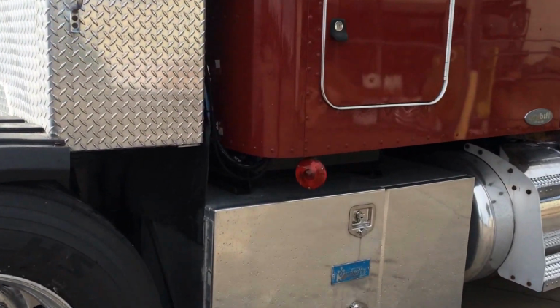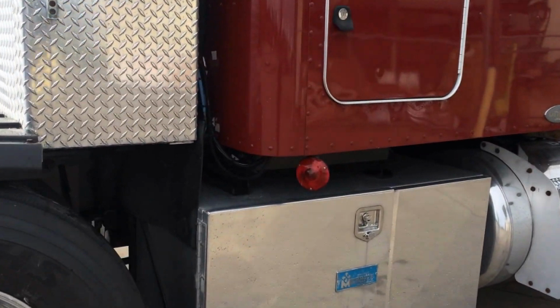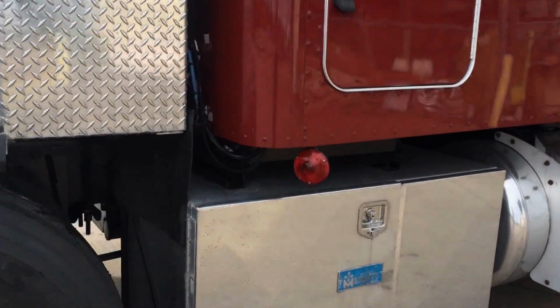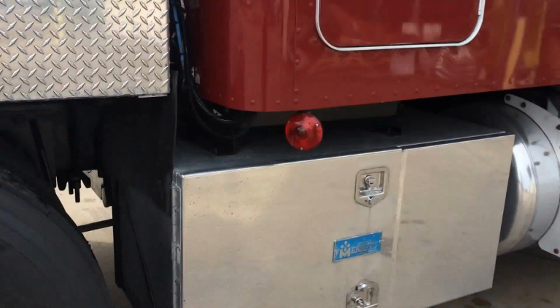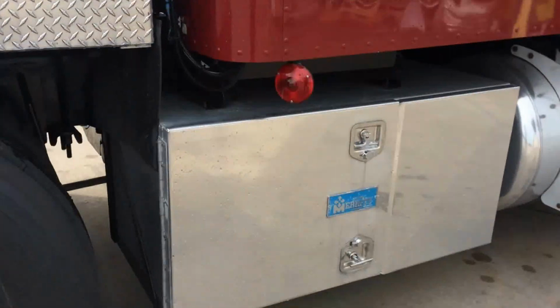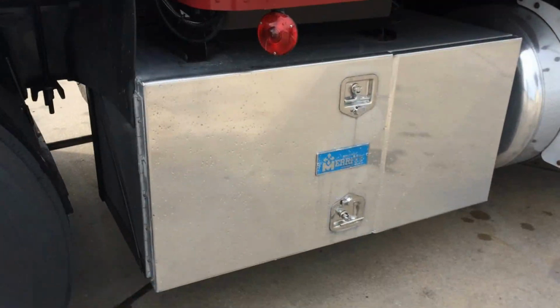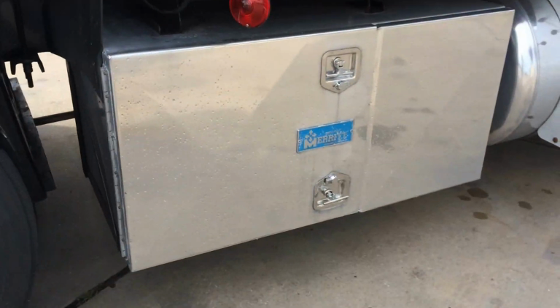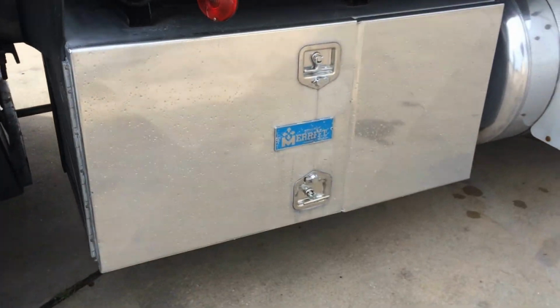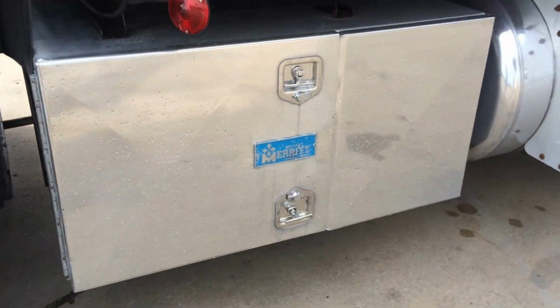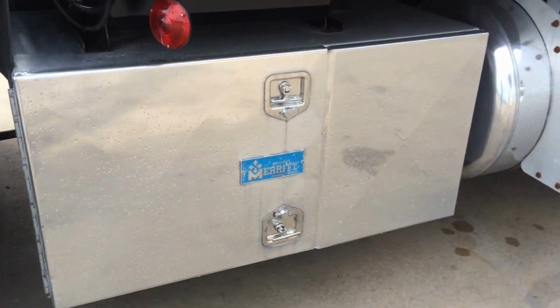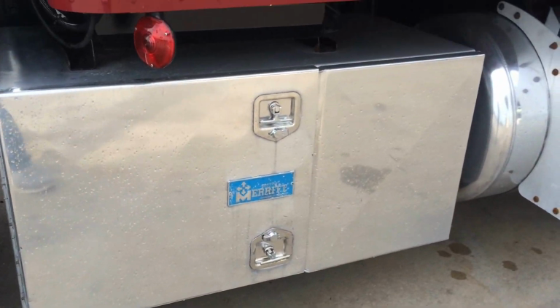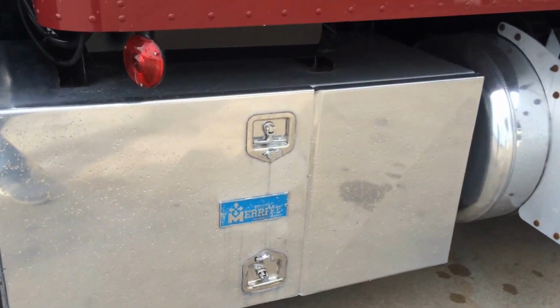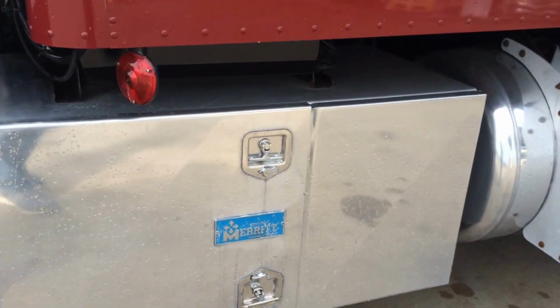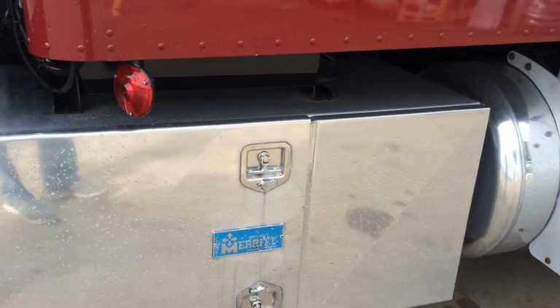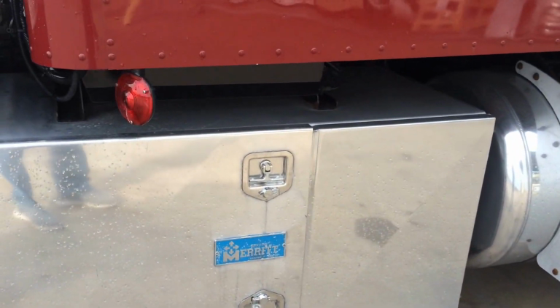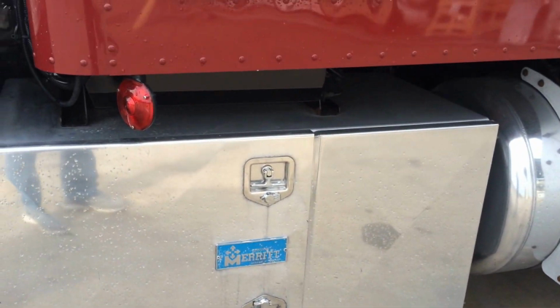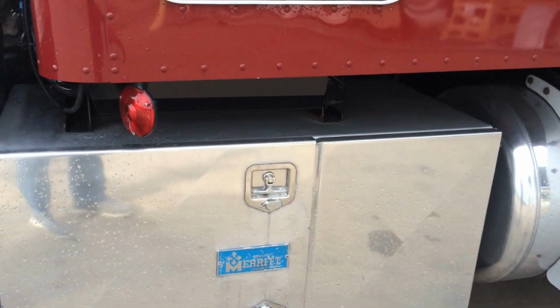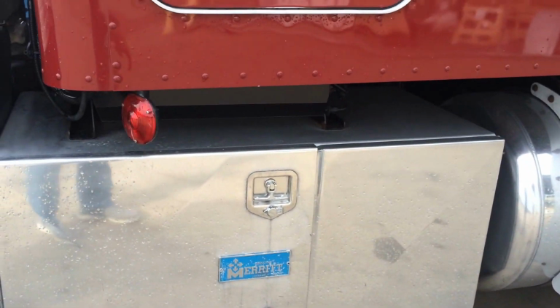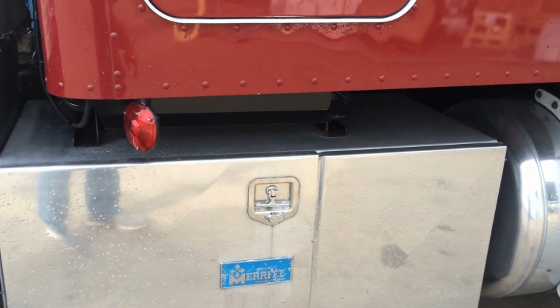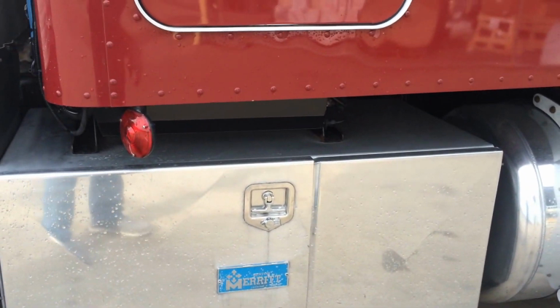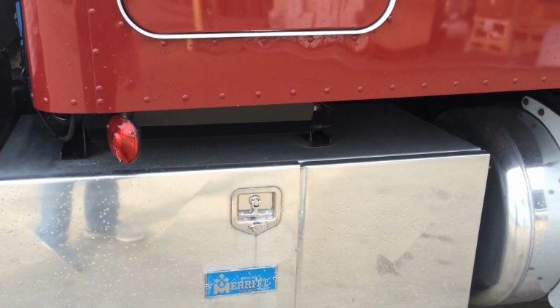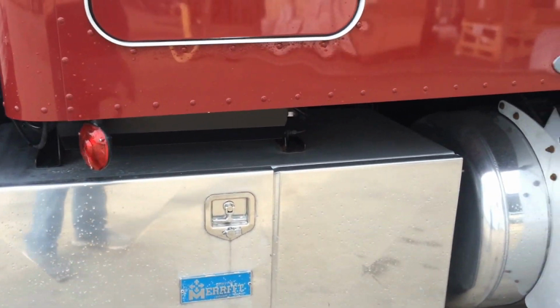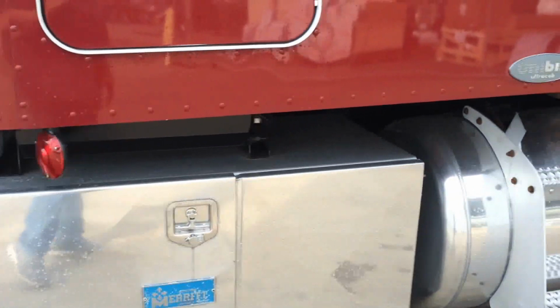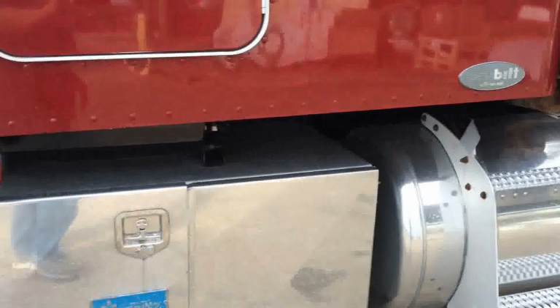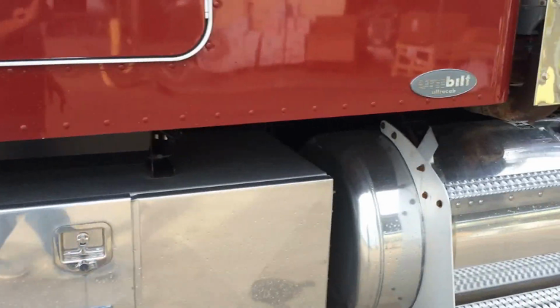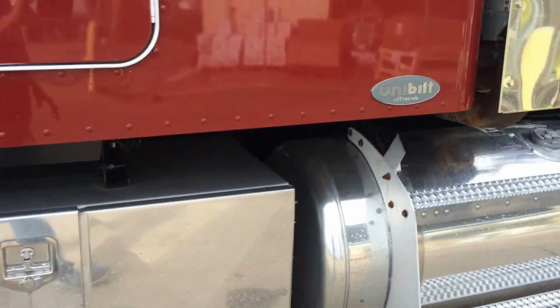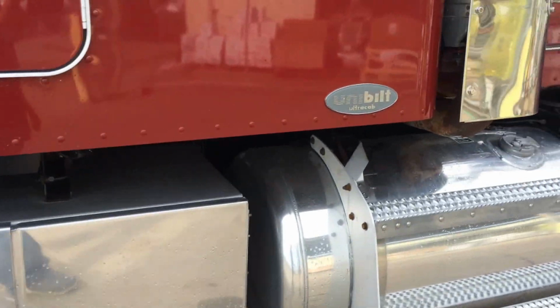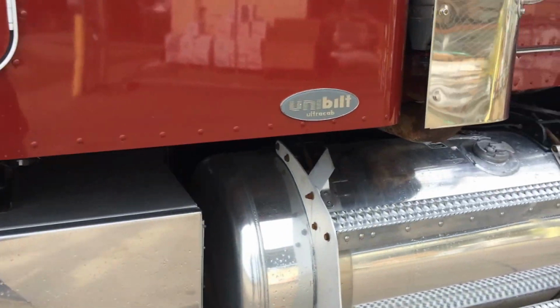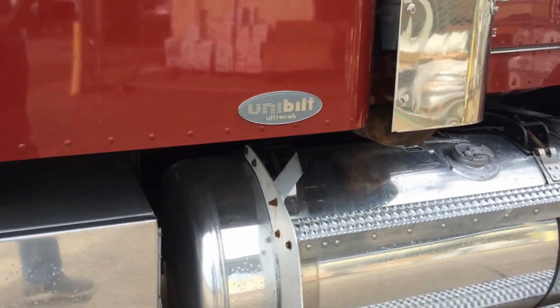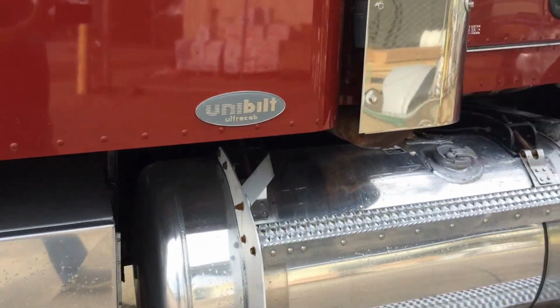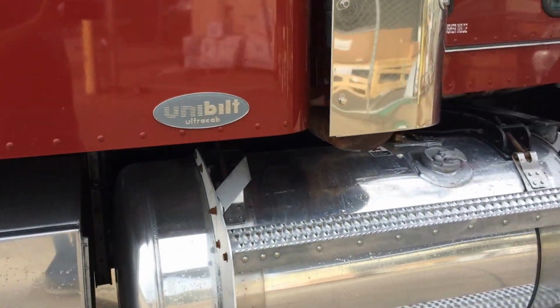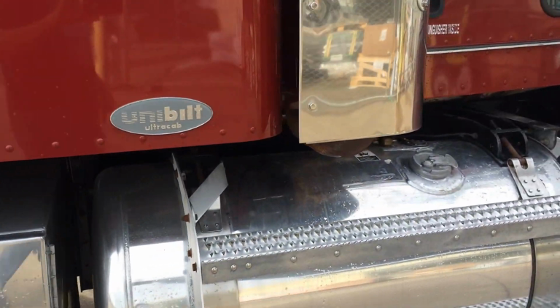This box is completely full of chain straps and boomers. All three compartments are just as full as this one — thousands of dollars there. Big storage box on this side, Merritt, all polished. Dual fuel tanks.